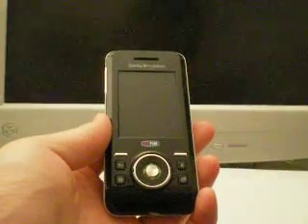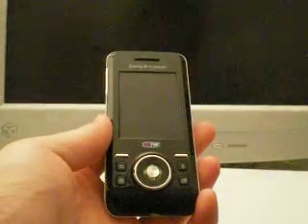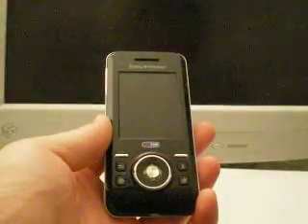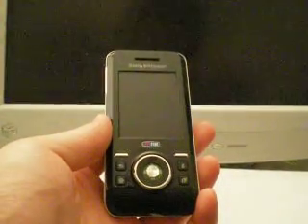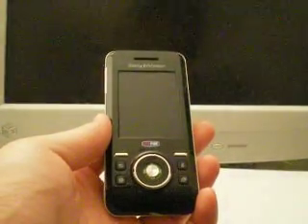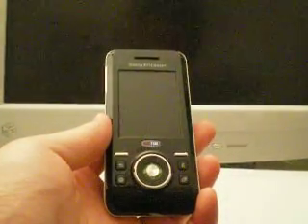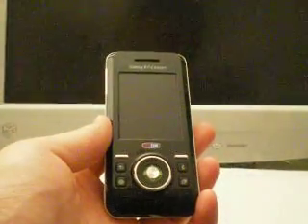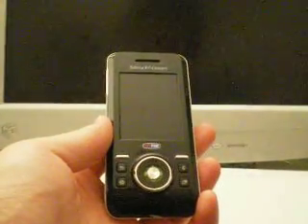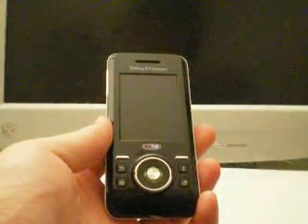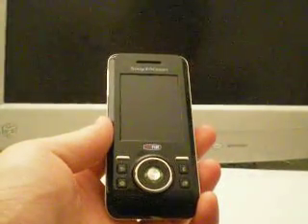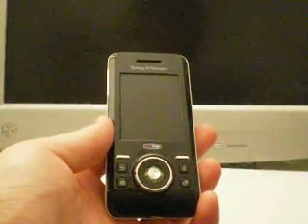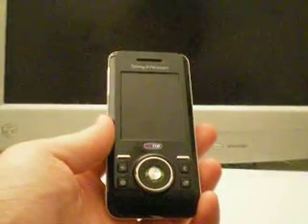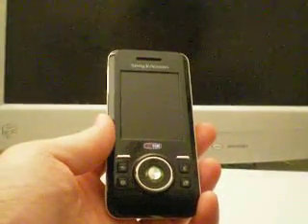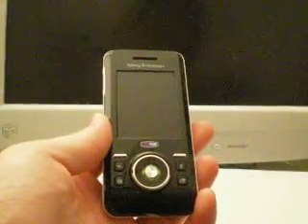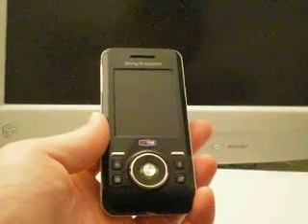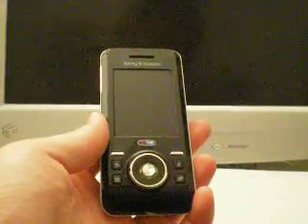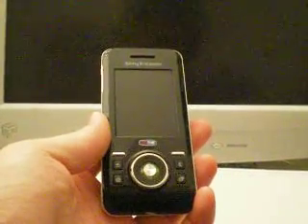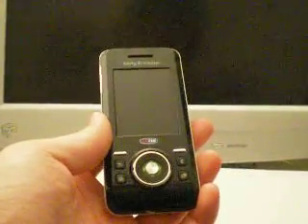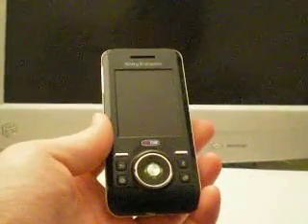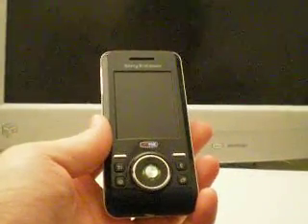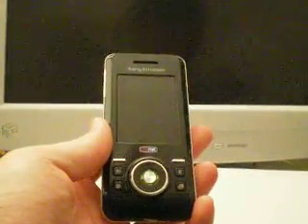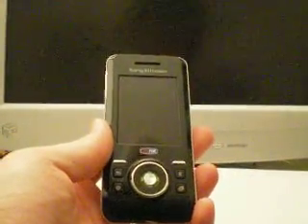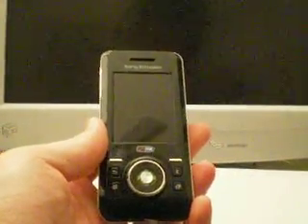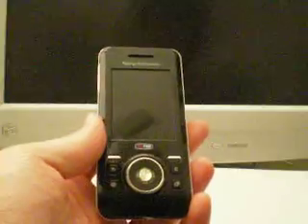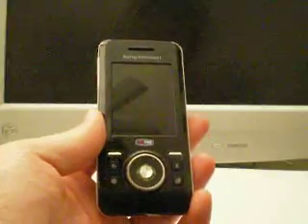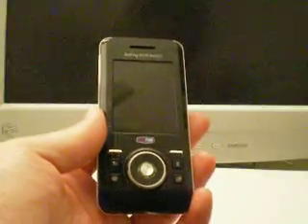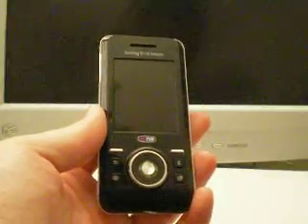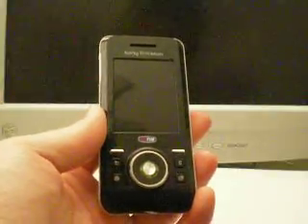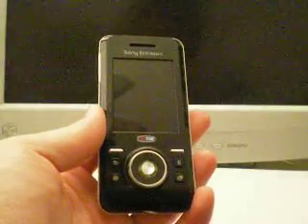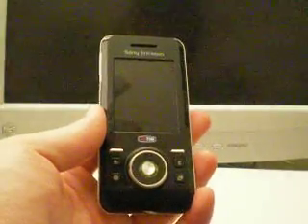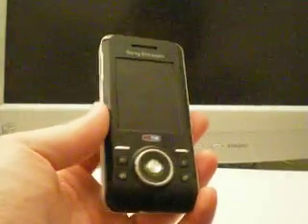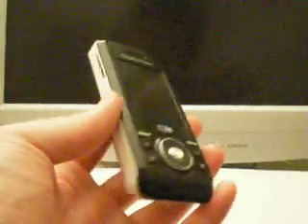Hey everyone, this is John with Addicted to Phones. Today I'm going to show you the Sony Ericsson S500i.